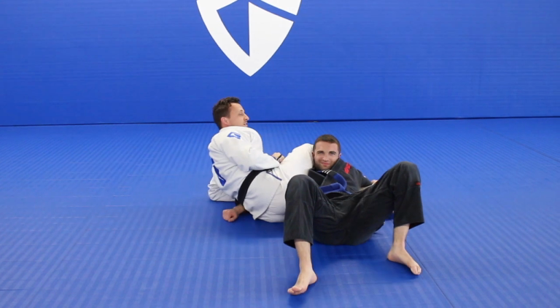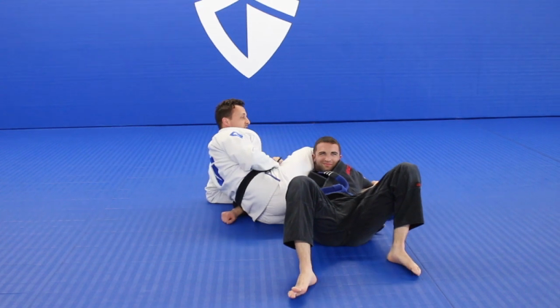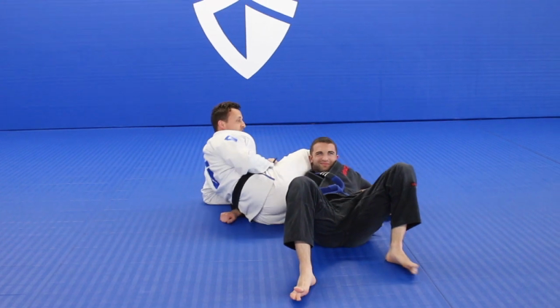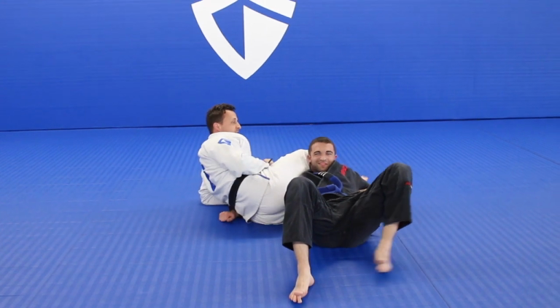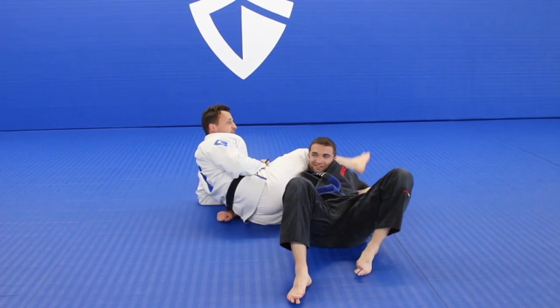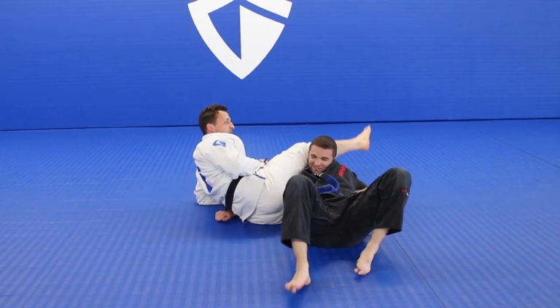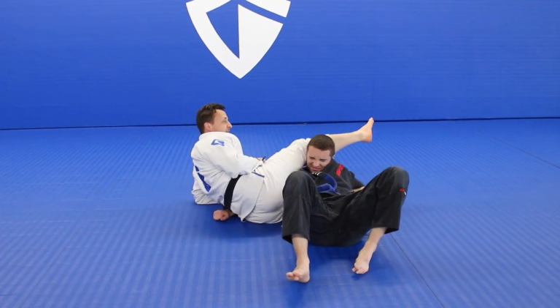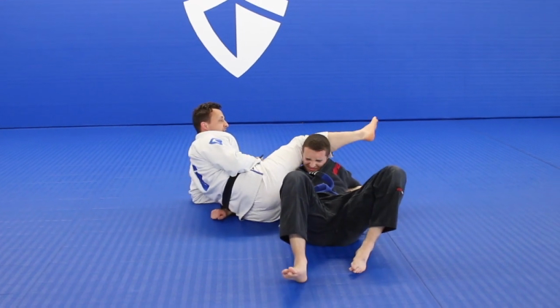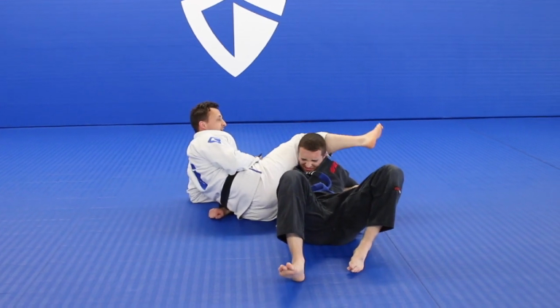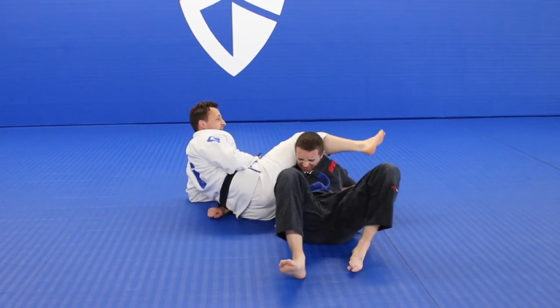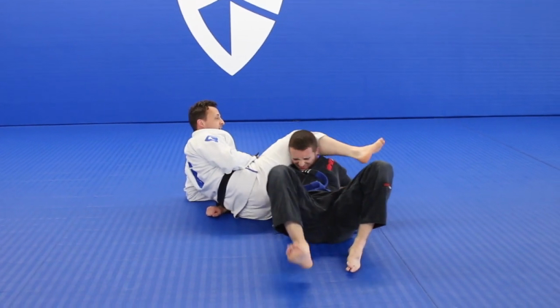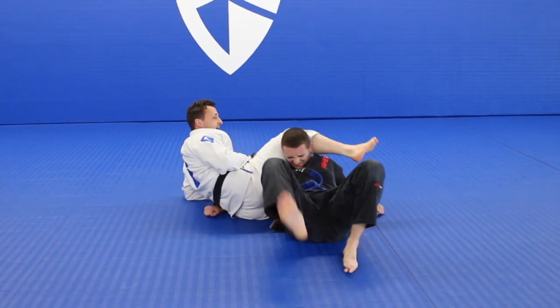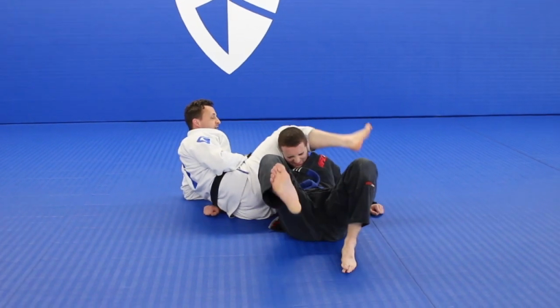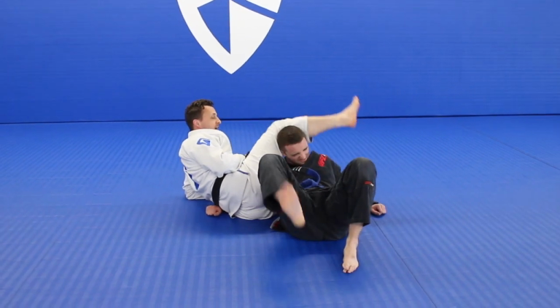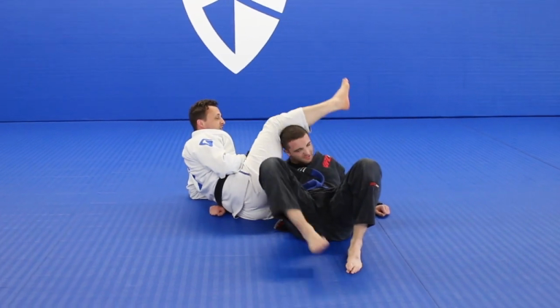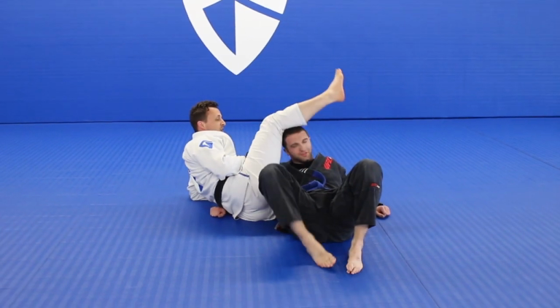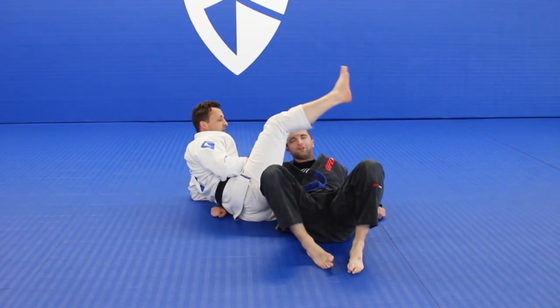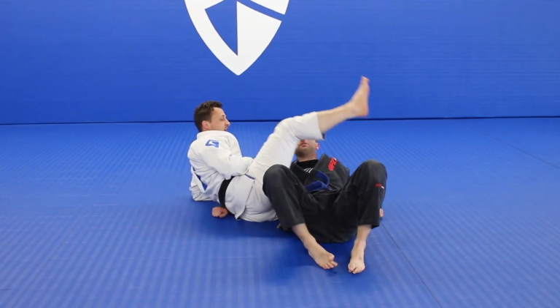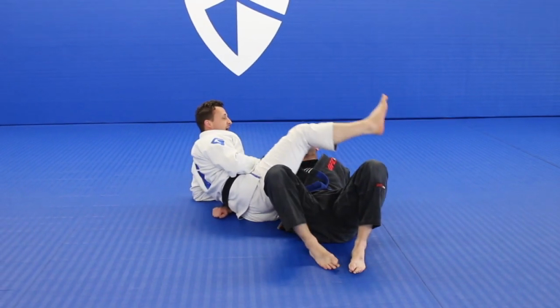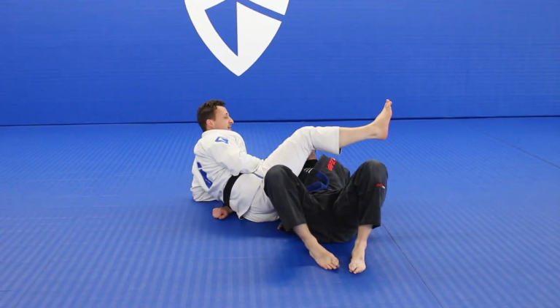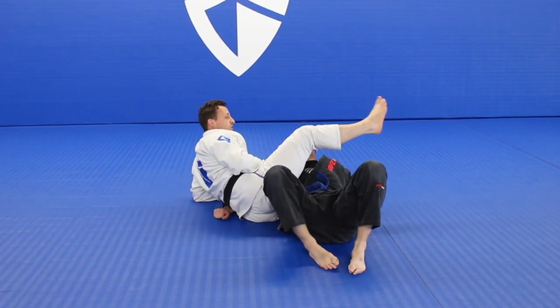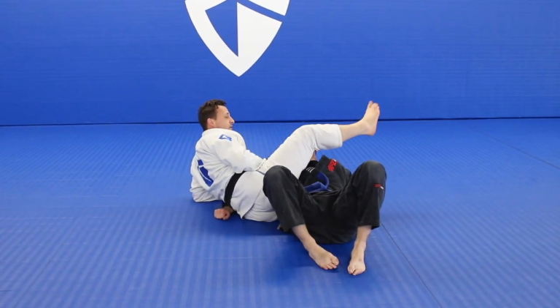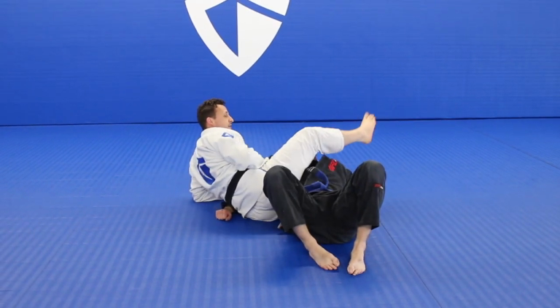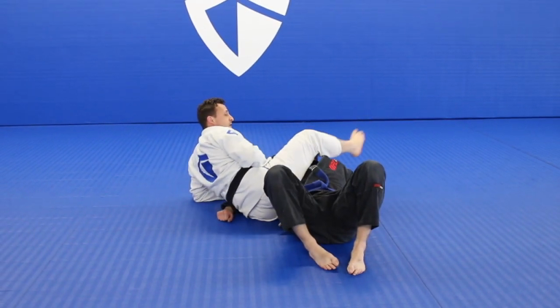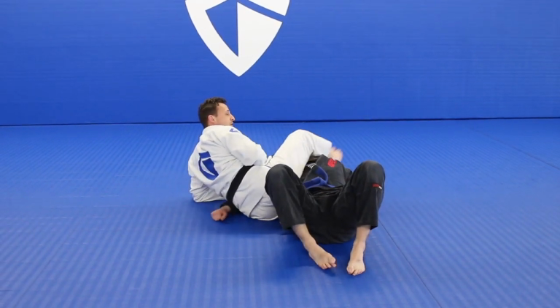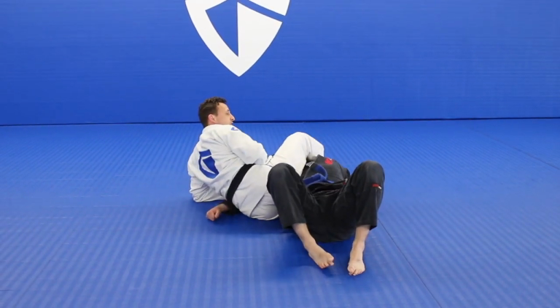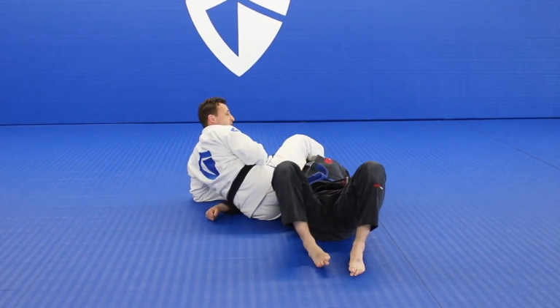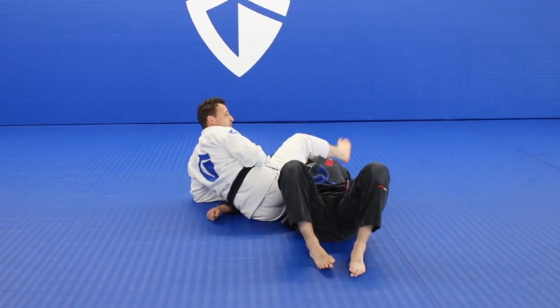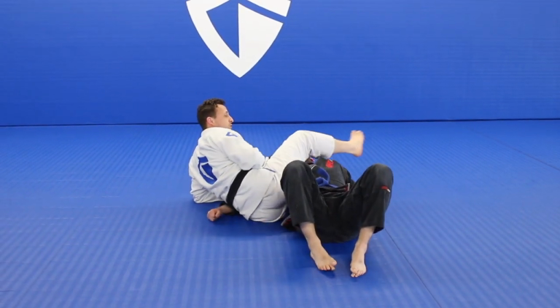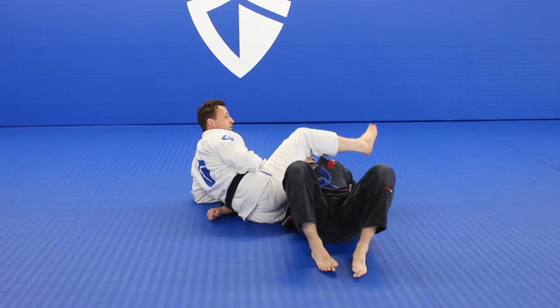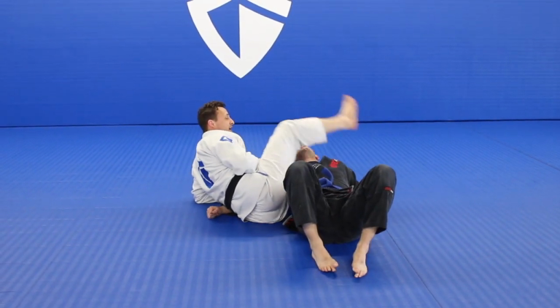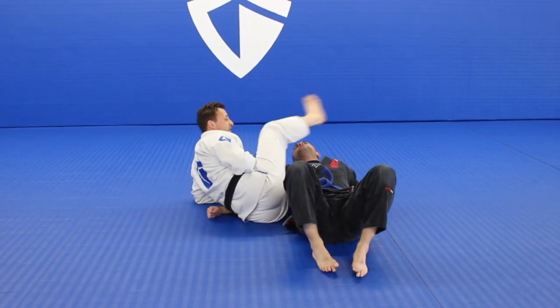If I want, I can start attacking with wrist locks, elbows, kimuras, and so on. I can feed this hand to me and start pulling it, cranking on that arm. Or, I prefer to extend this leg, roll, and now my opponent is trapped right here. I can get neck cranks, or I can swing the leg over to triangle.